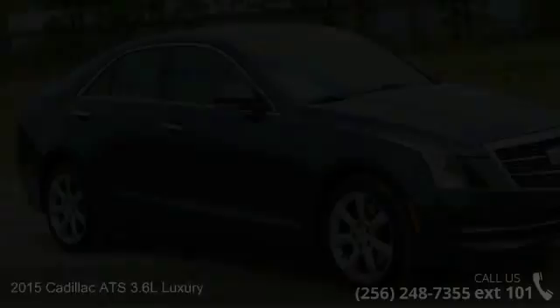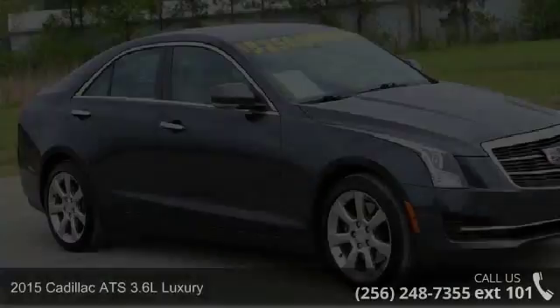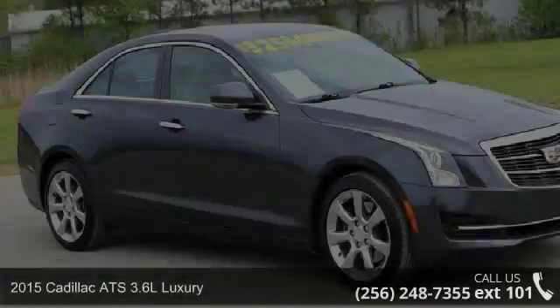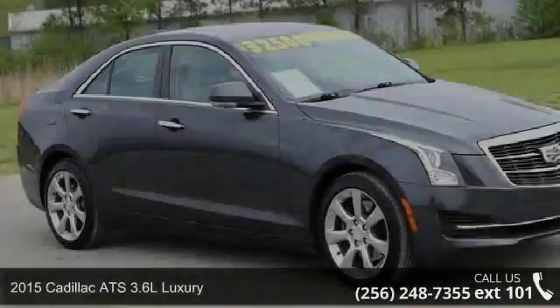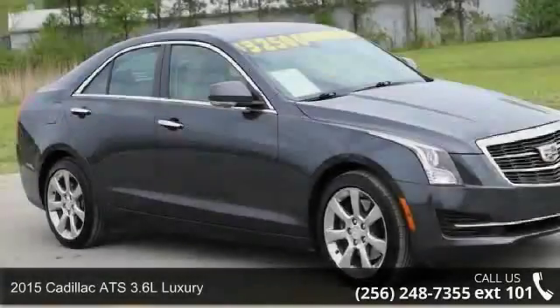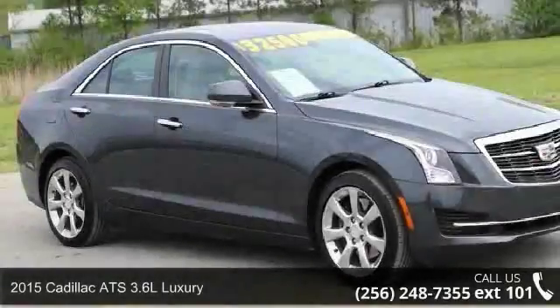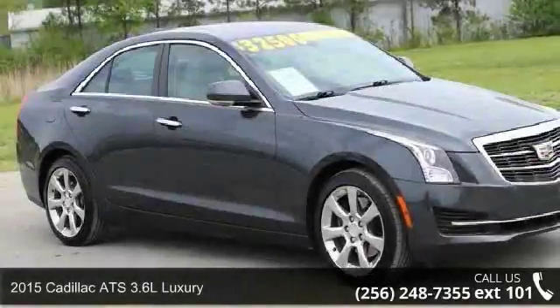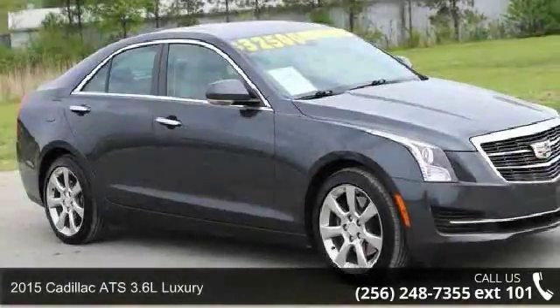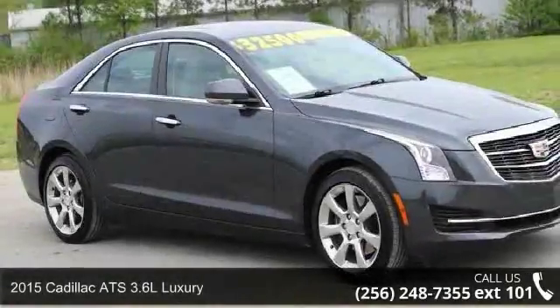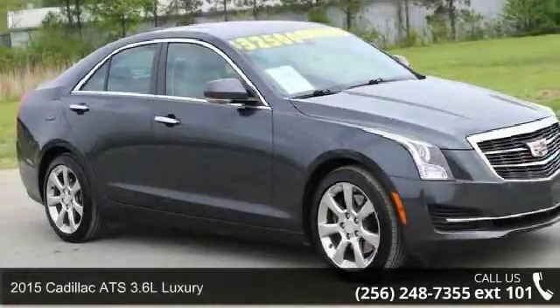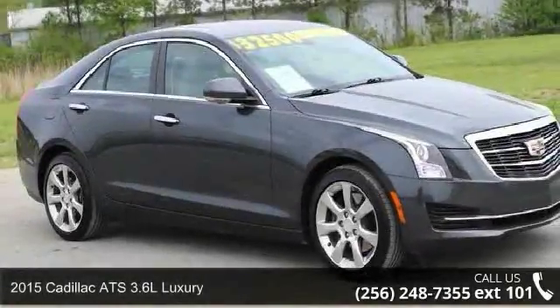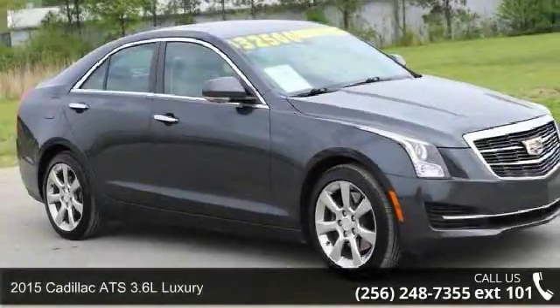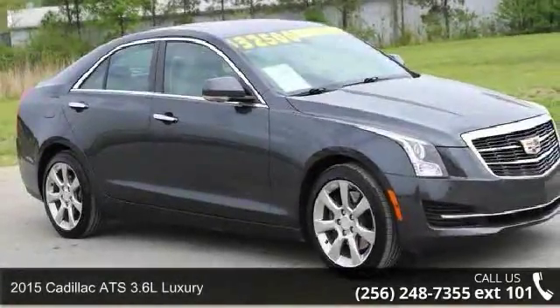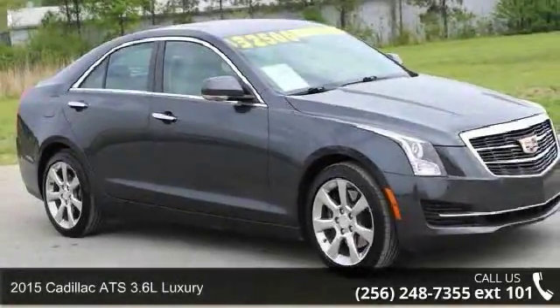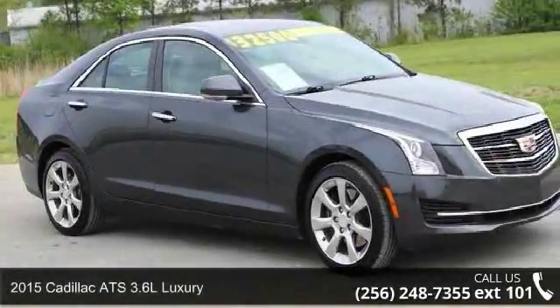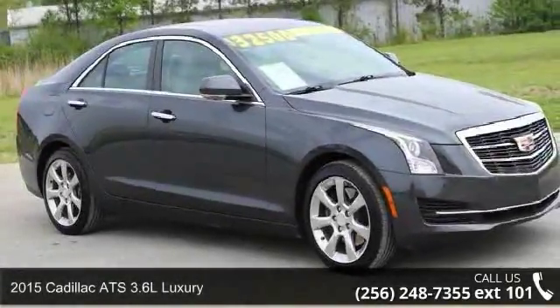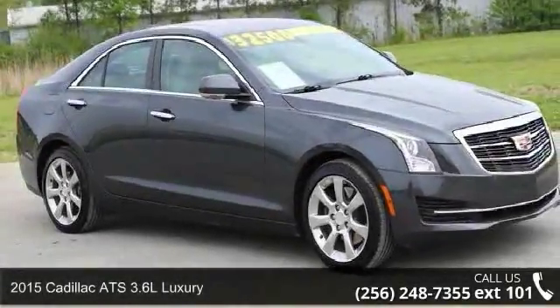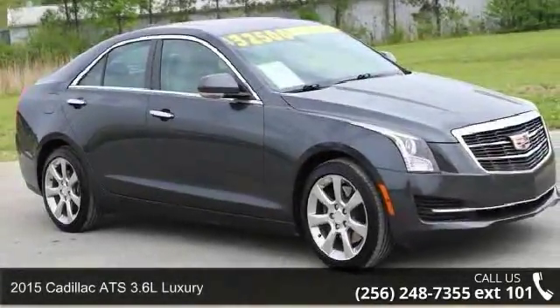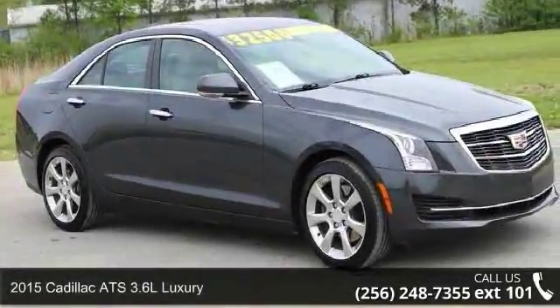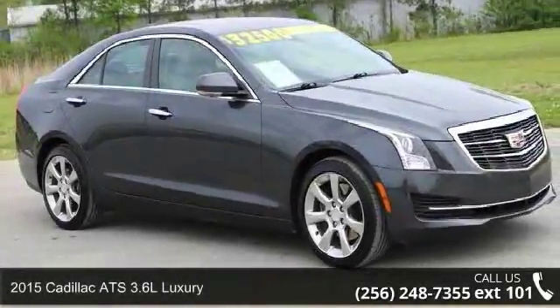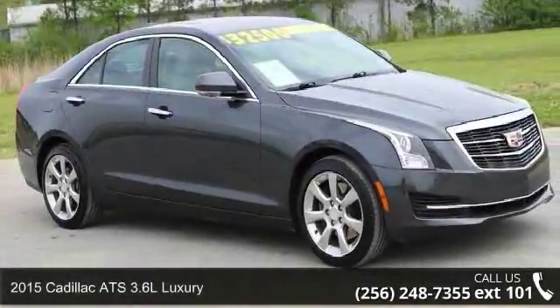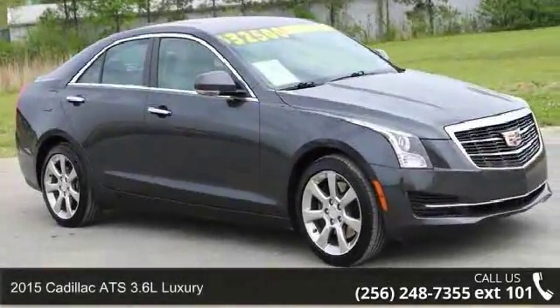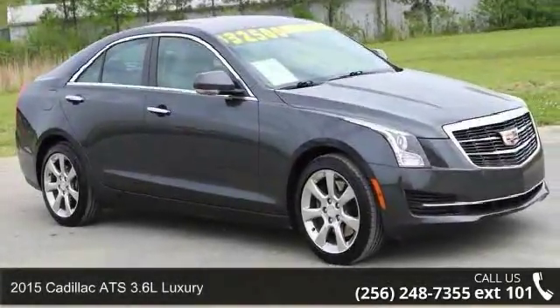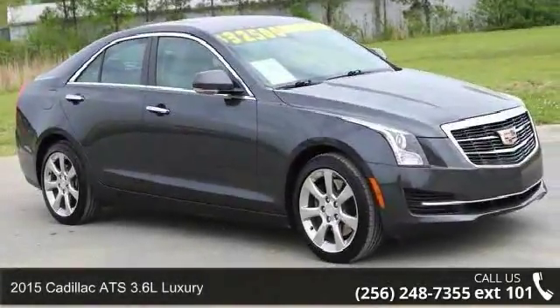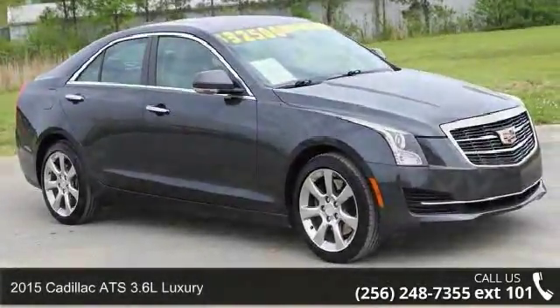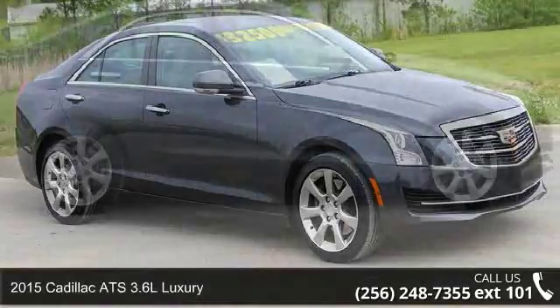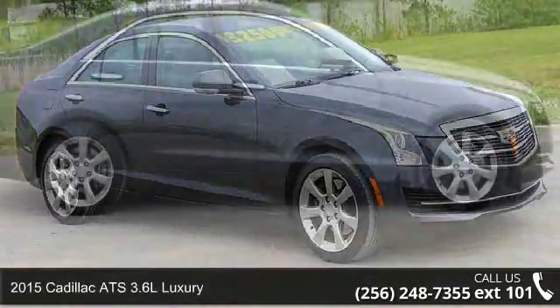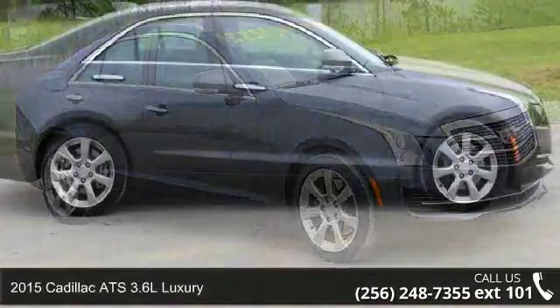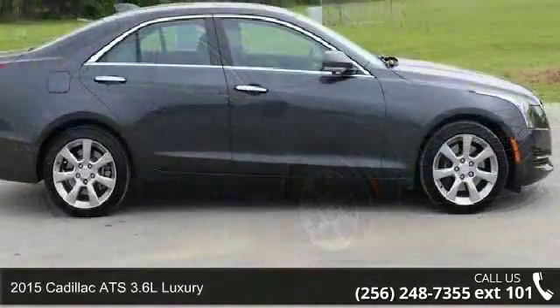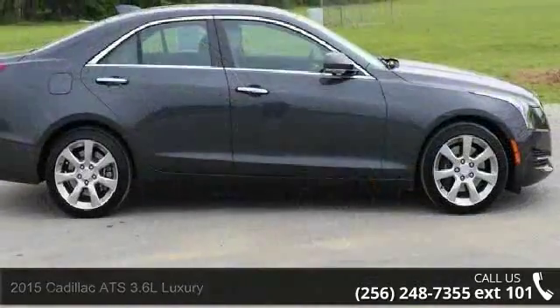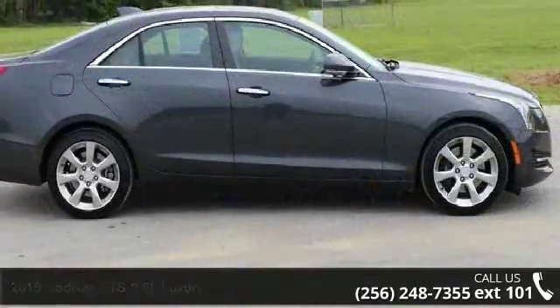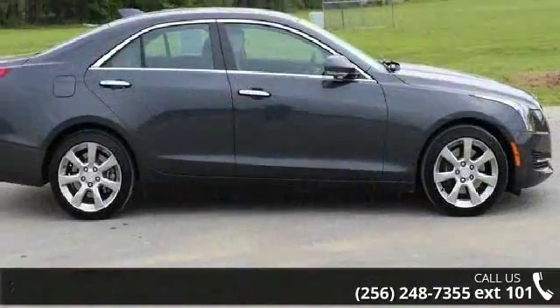Check out this 2015 Cadillac ATS. If you are looking for a first-class ride, you have found it.